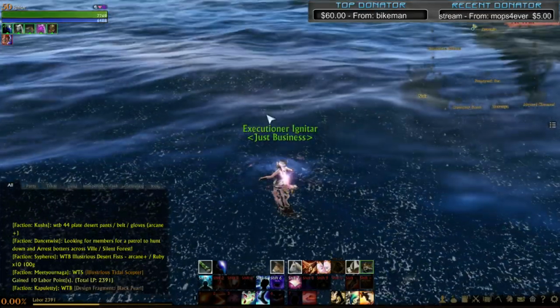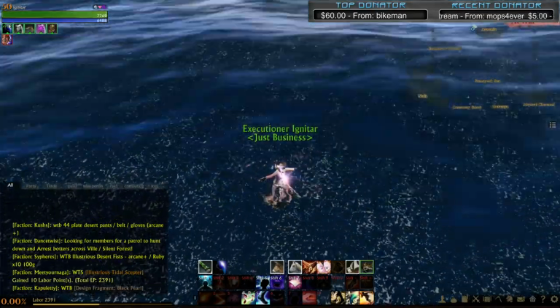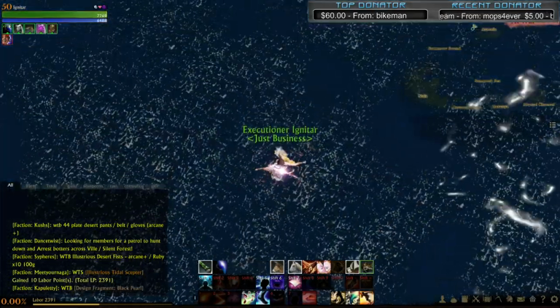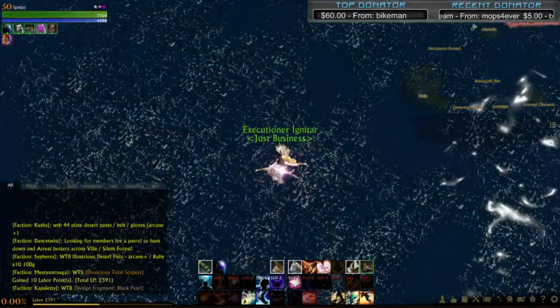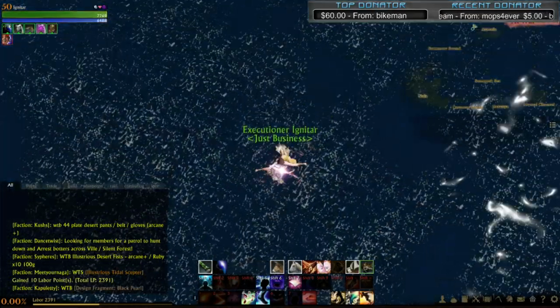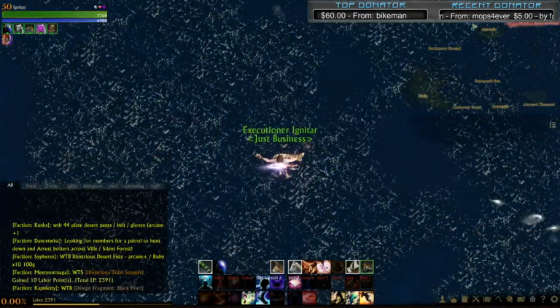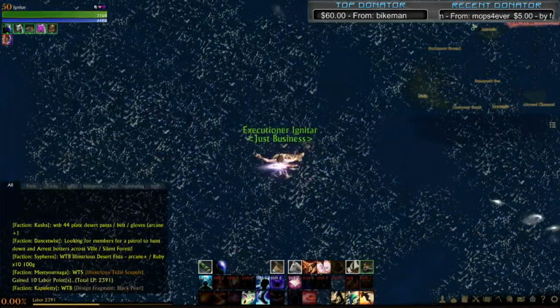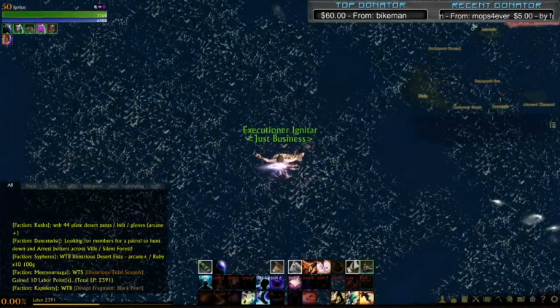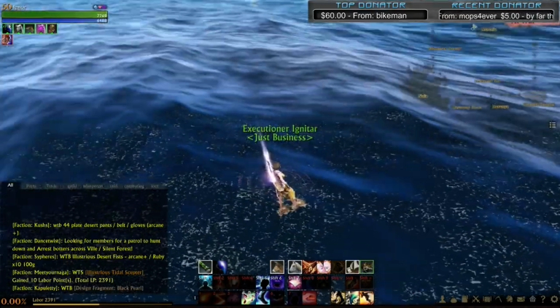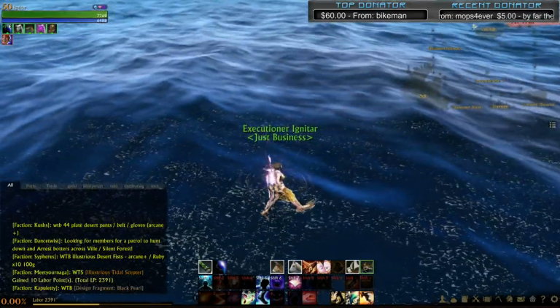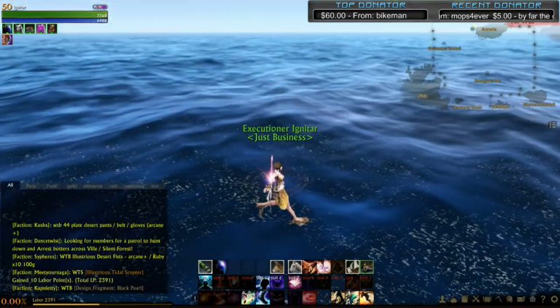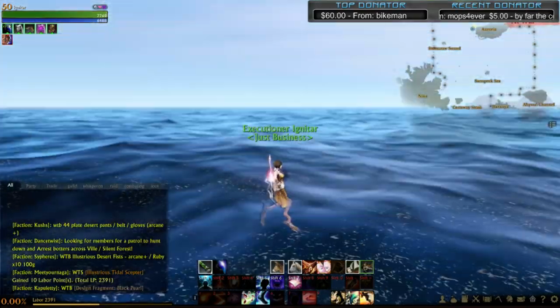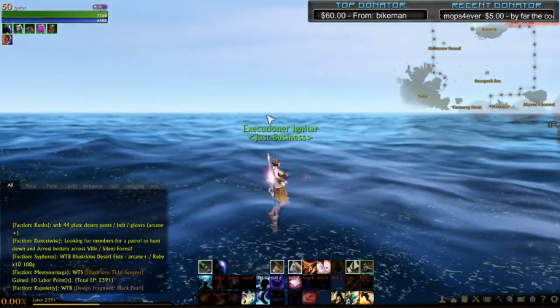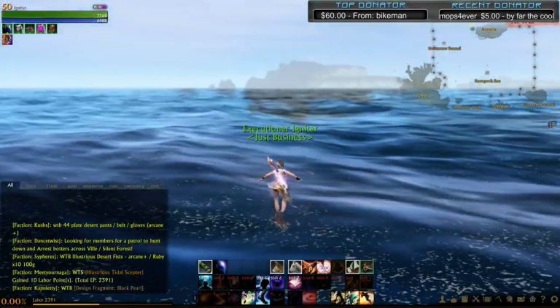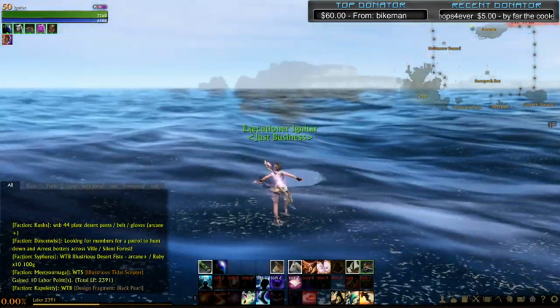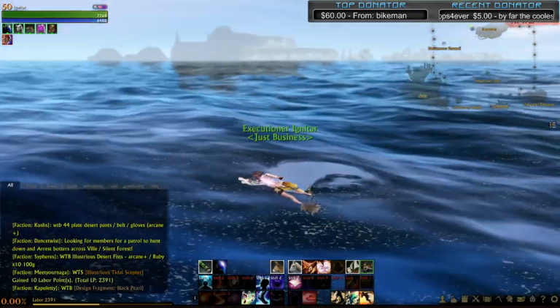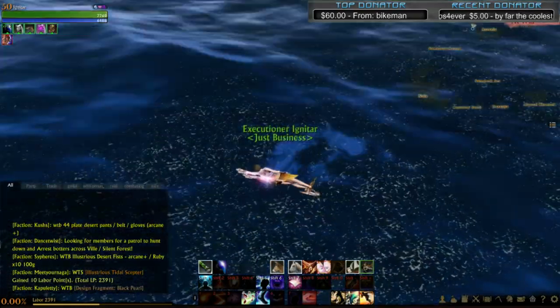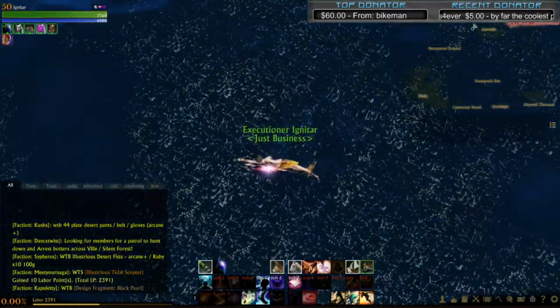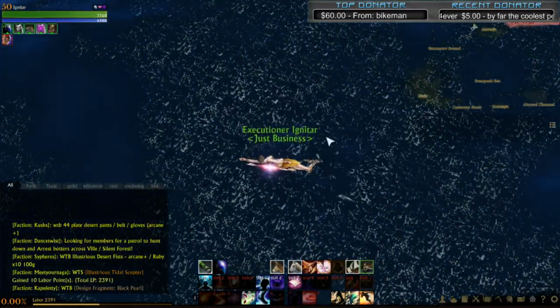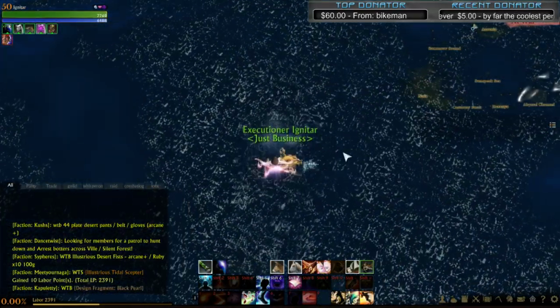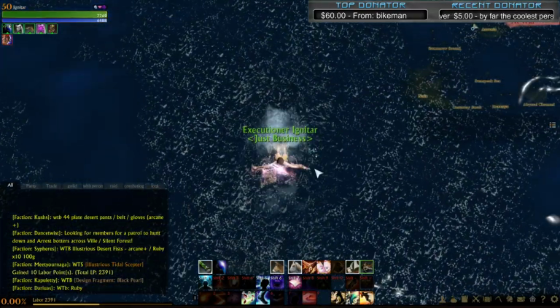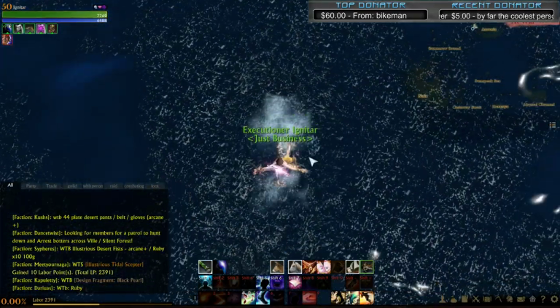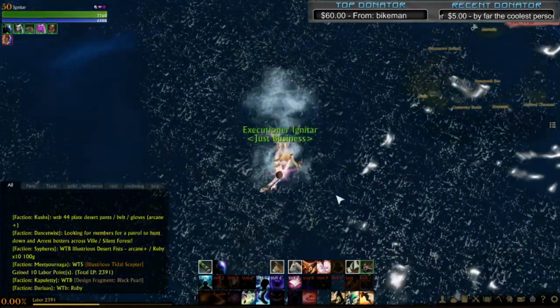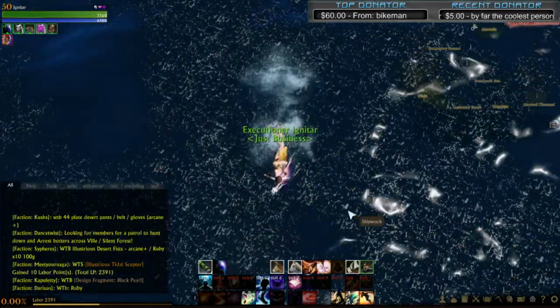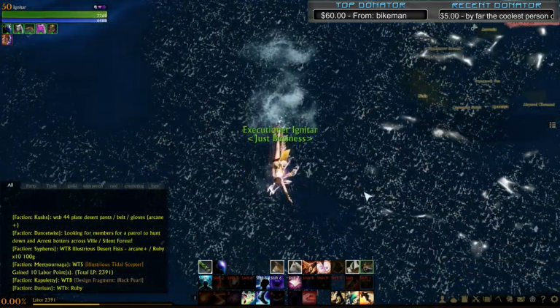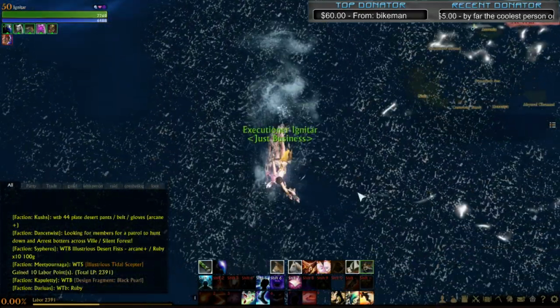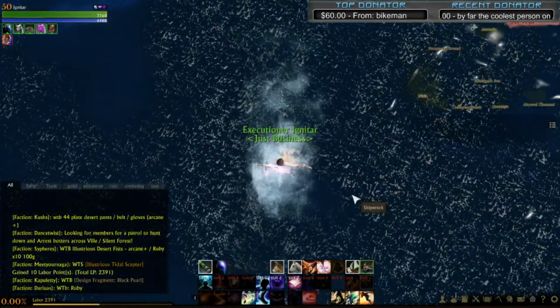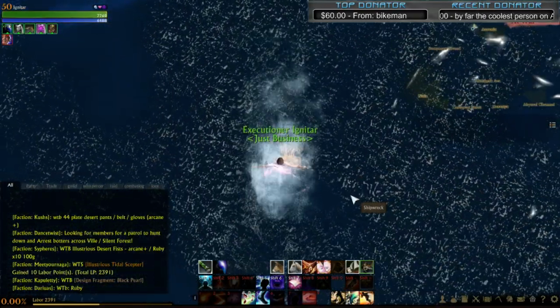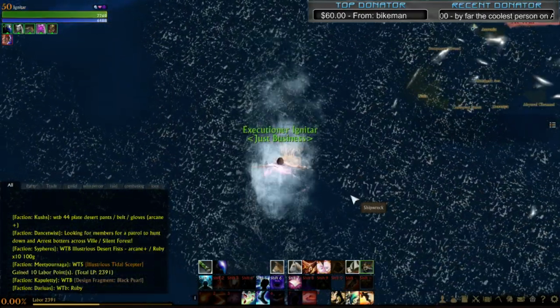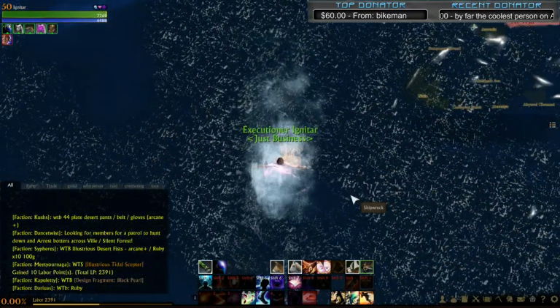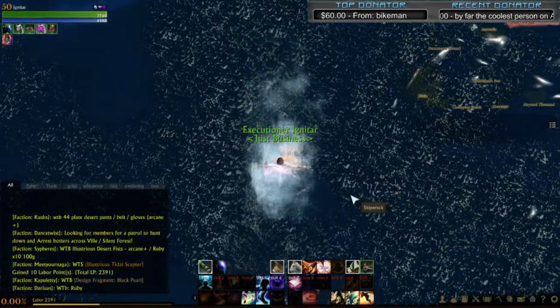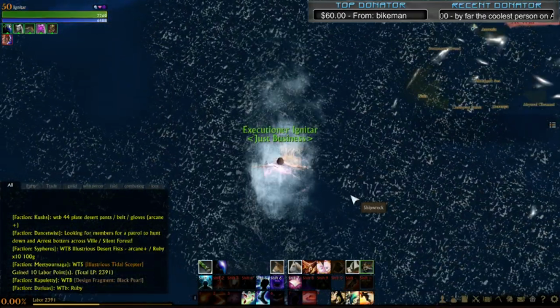I'm at a treasure ship right now. It's called a shipwreck - when you mouse over it, it'll say 'shipwreck'. There it is - shipwreck.